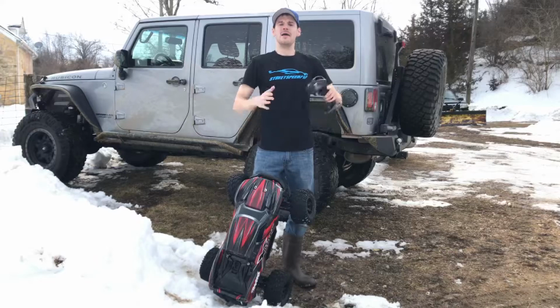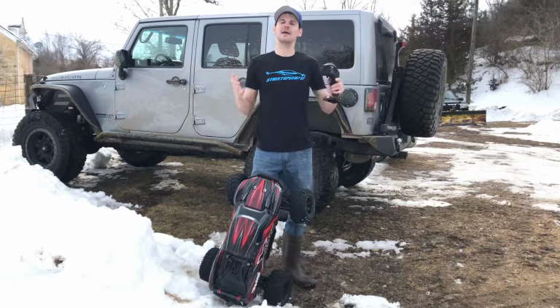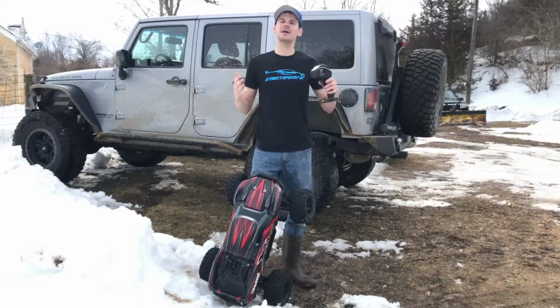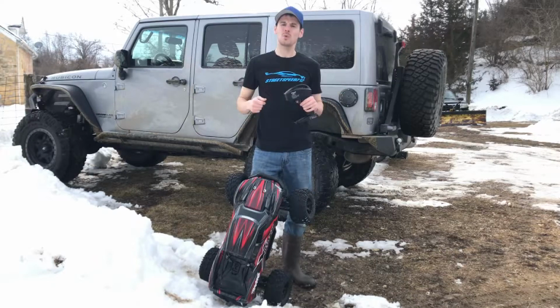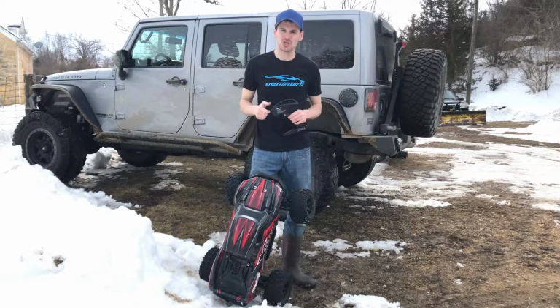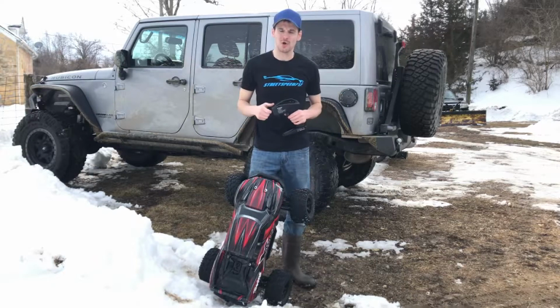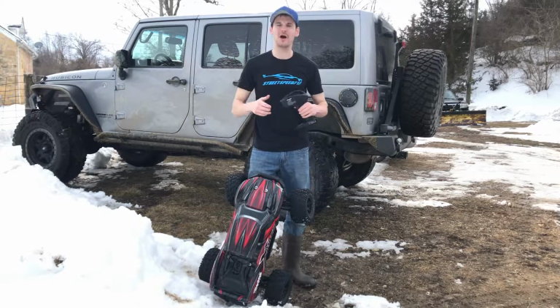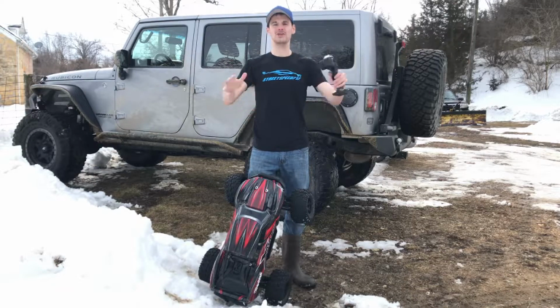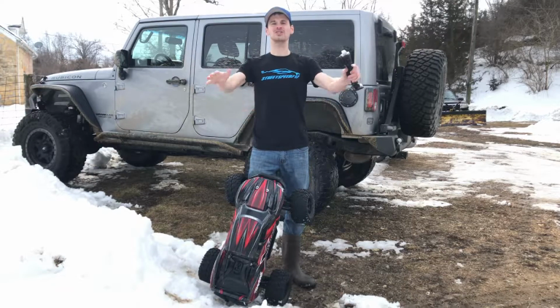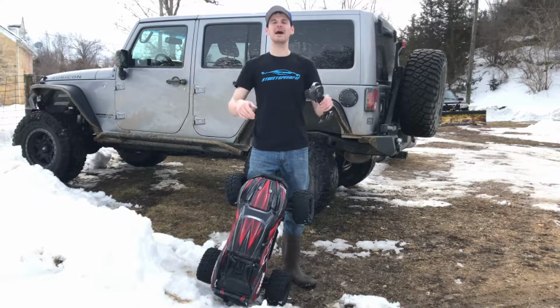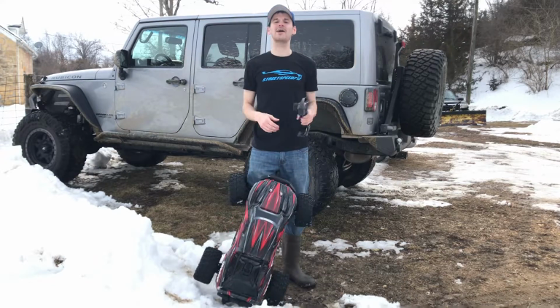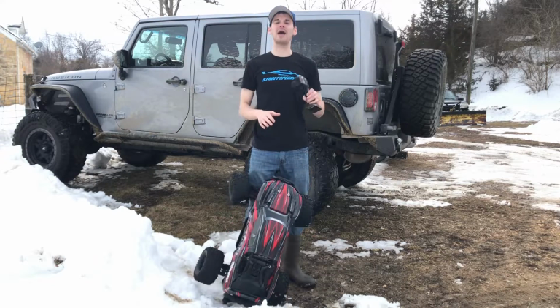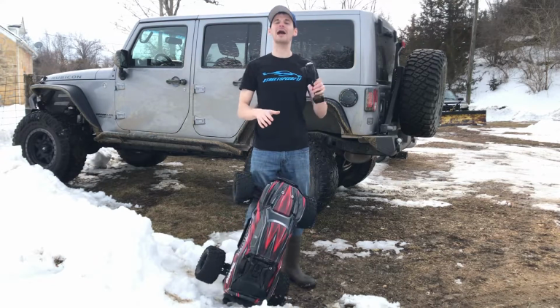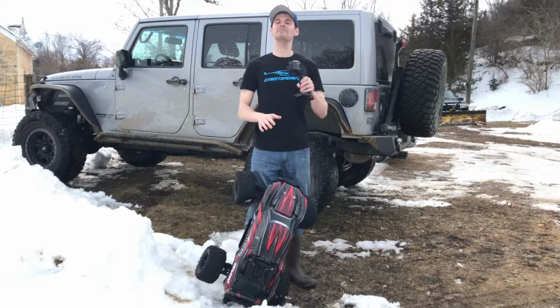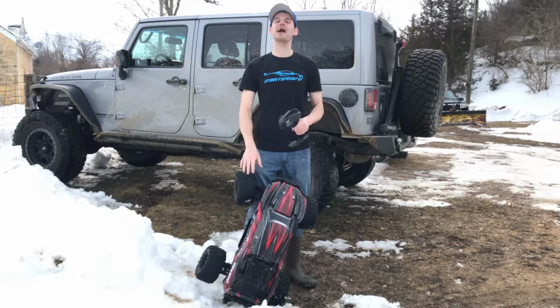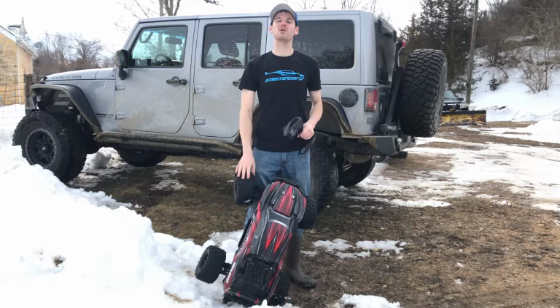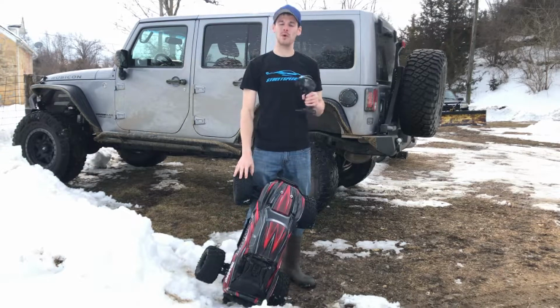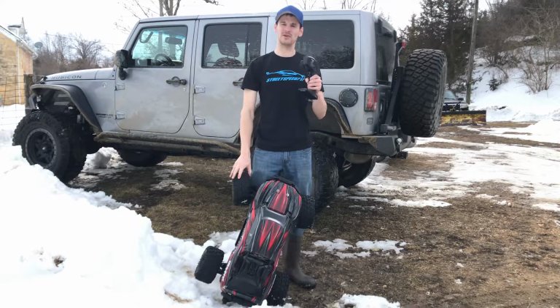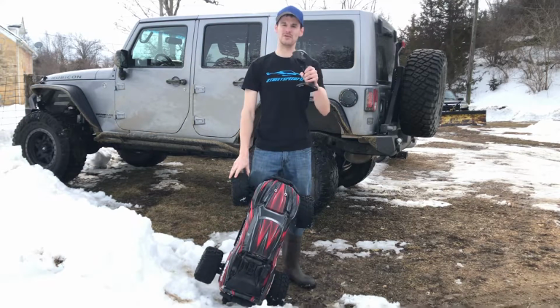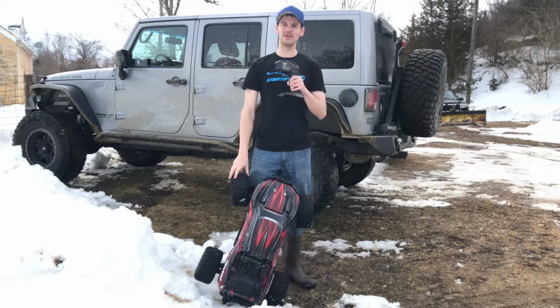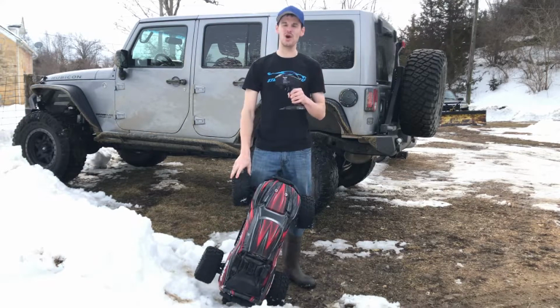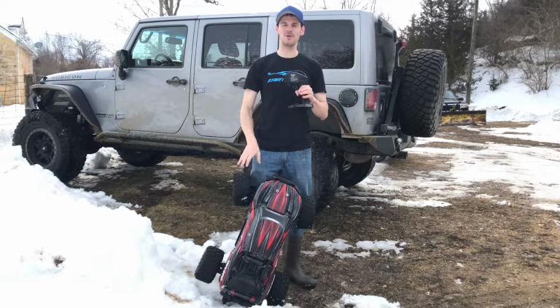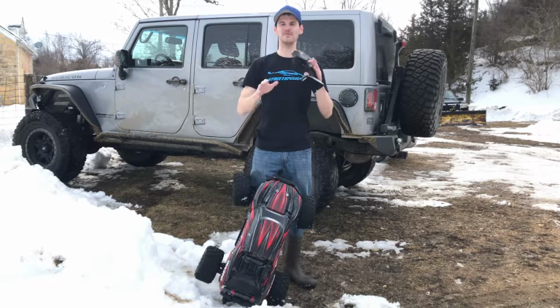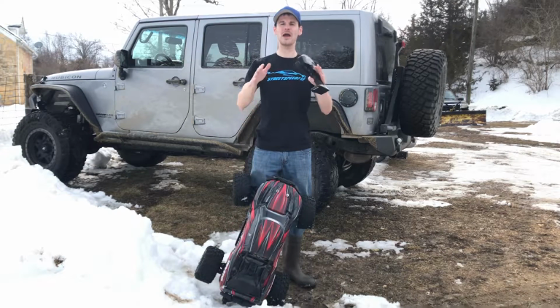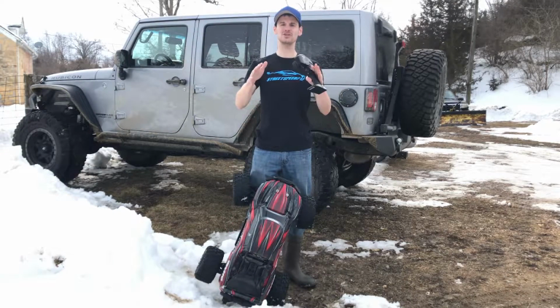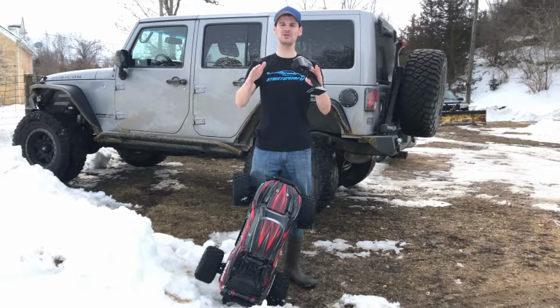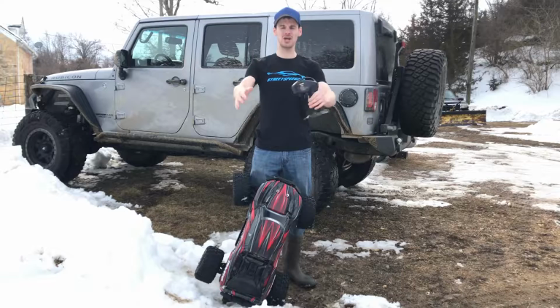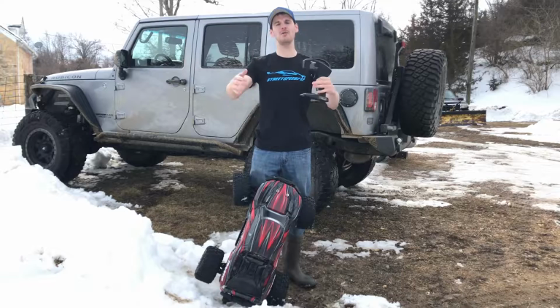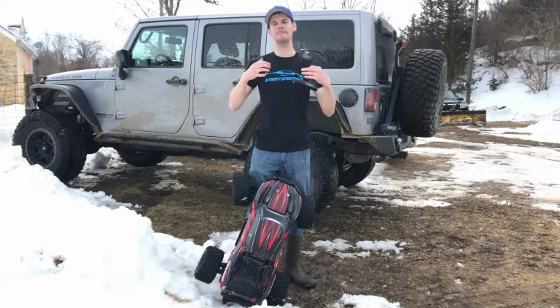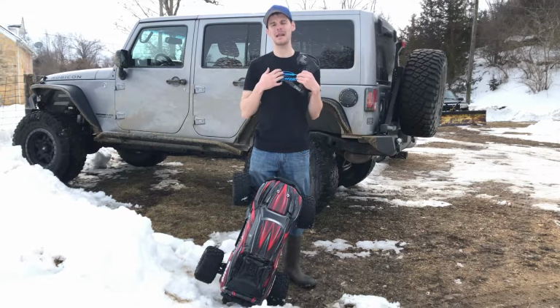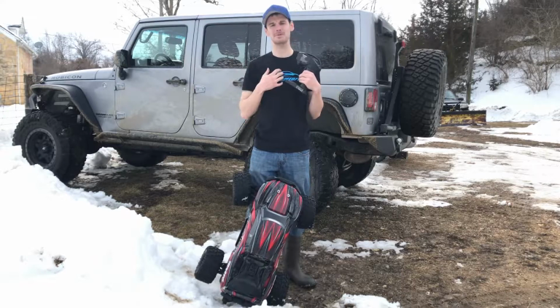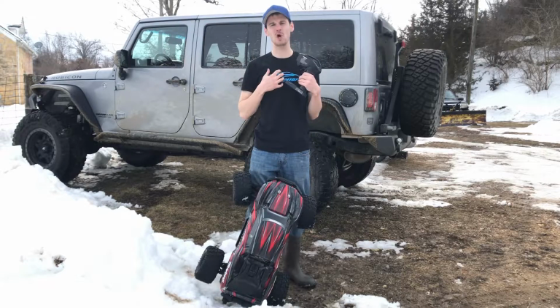Hey guys, what's going on? It's RC Knockout. I am back with another video. Now, if you guys are new to the channel, my name is Nolan.